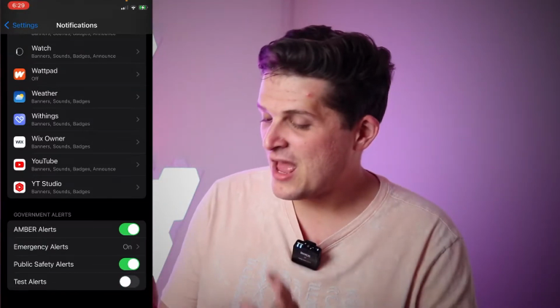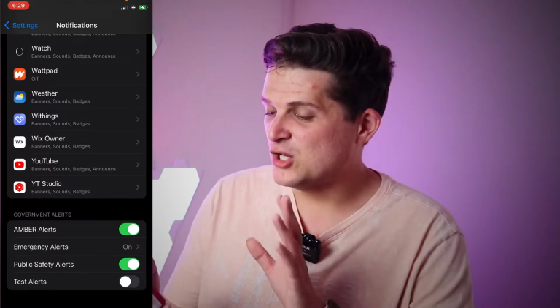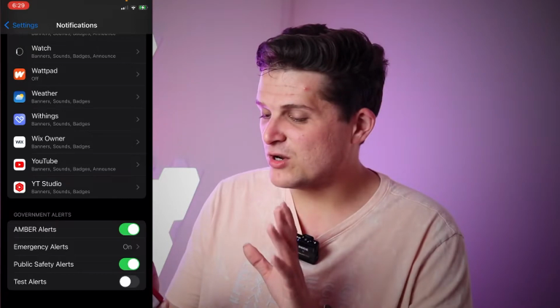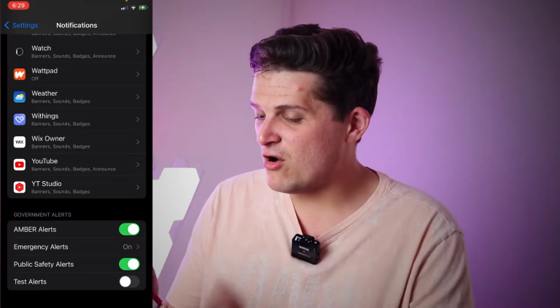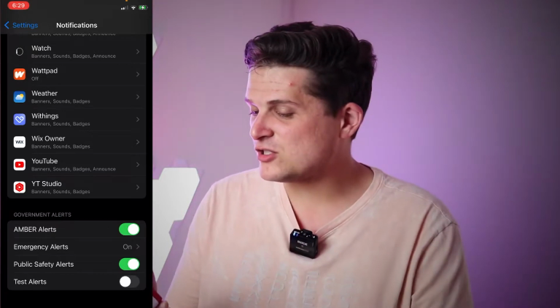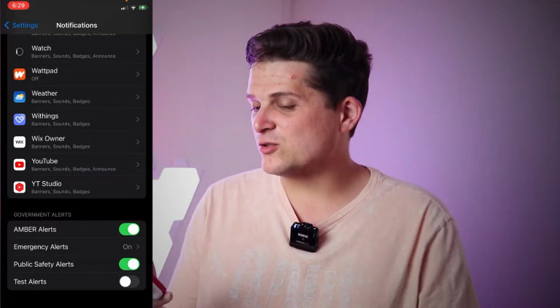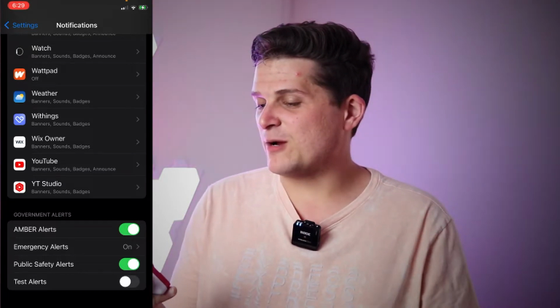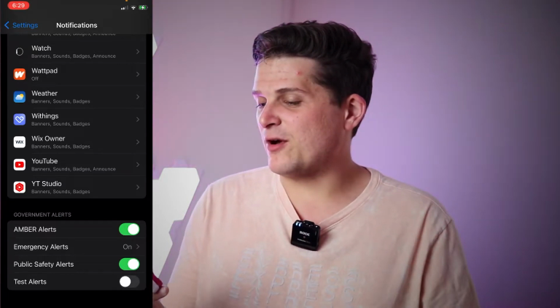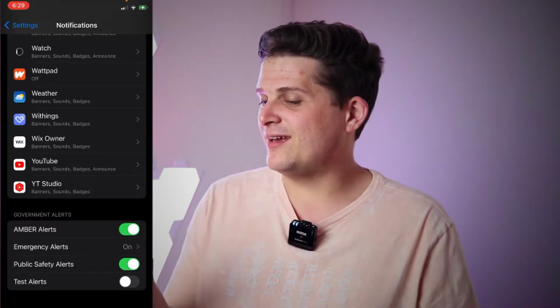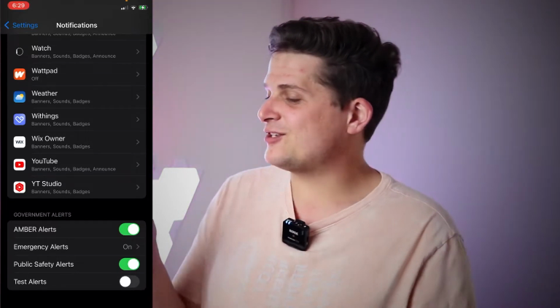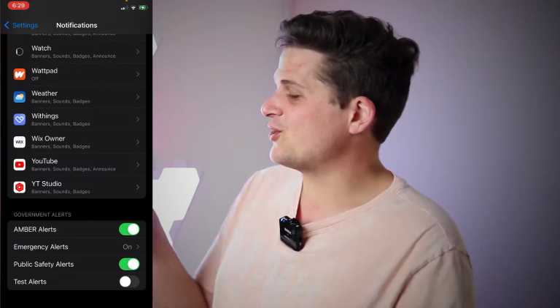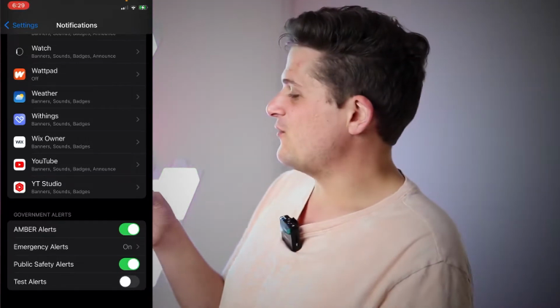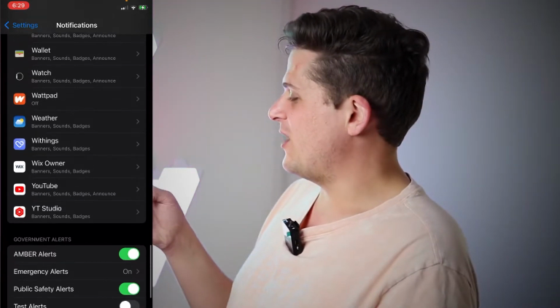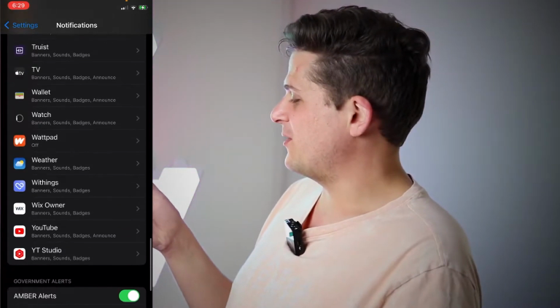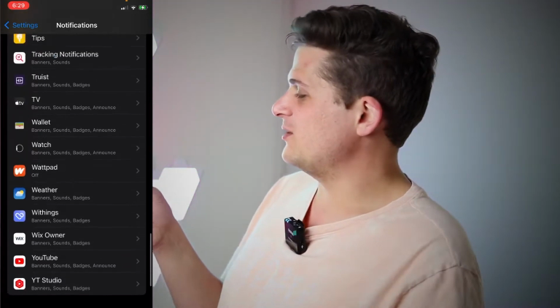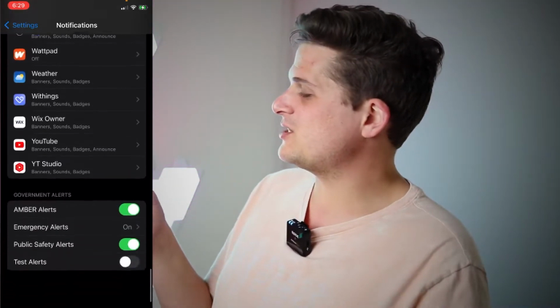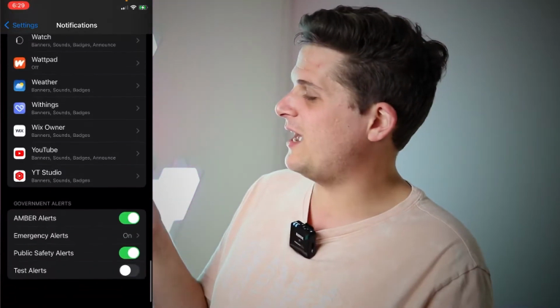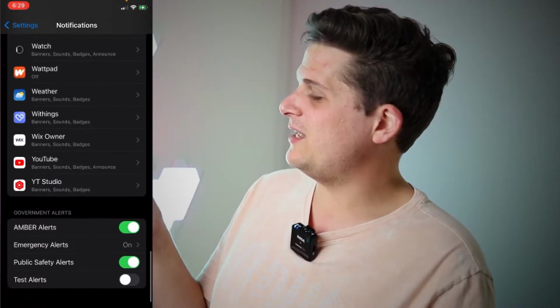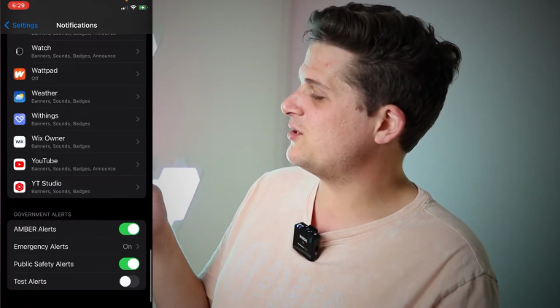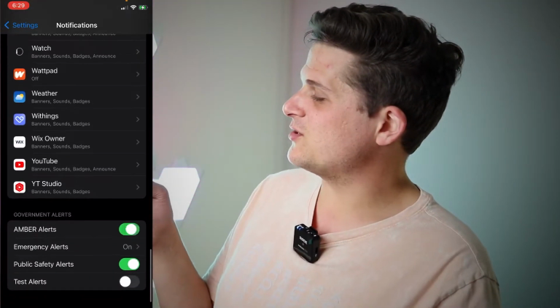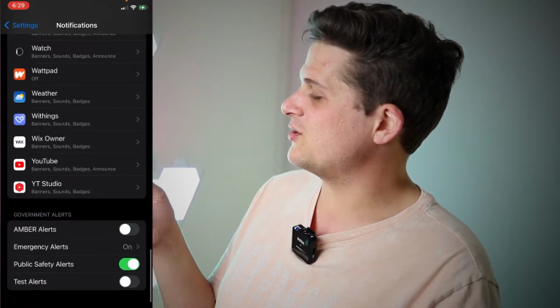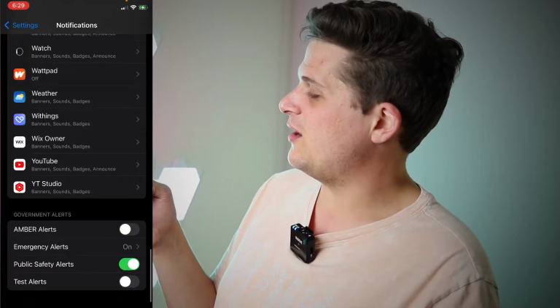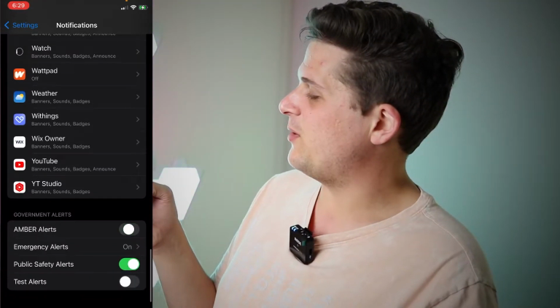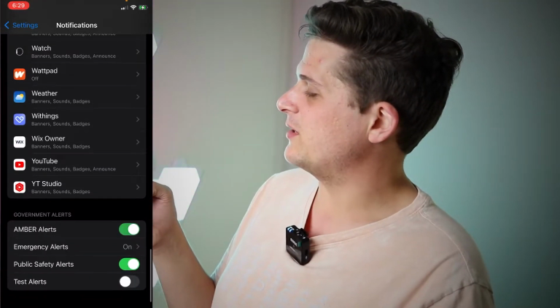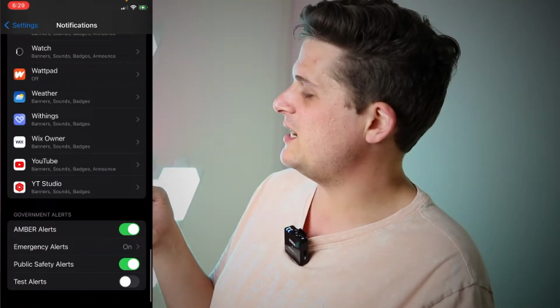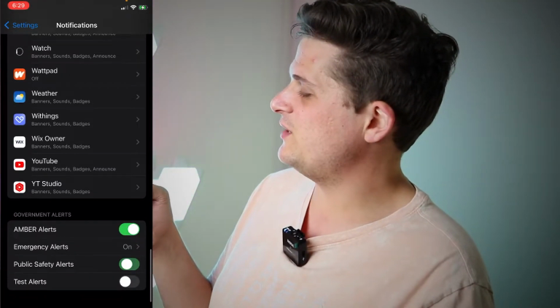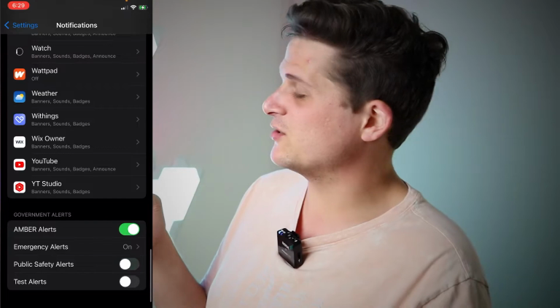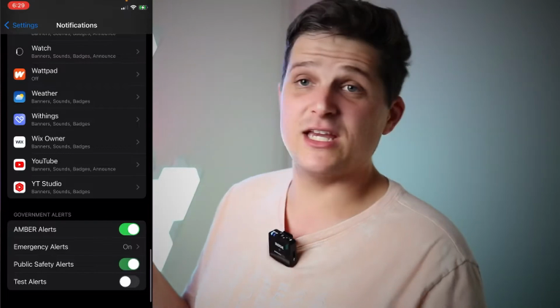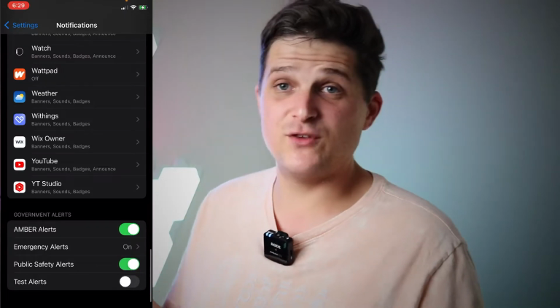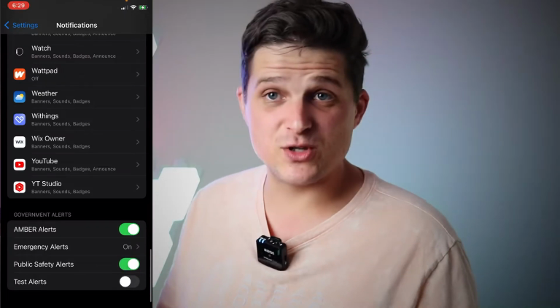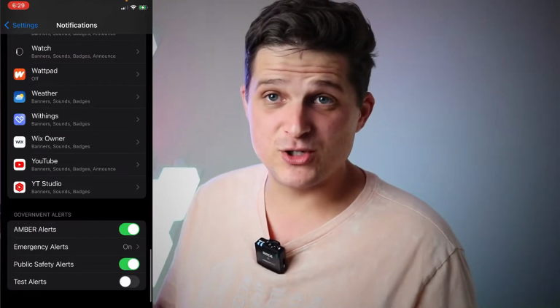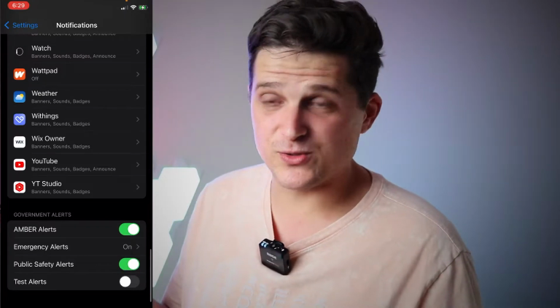You can also jump in and turn off your Amber alerts, and you can also turn off public safety alerts if you so choose.